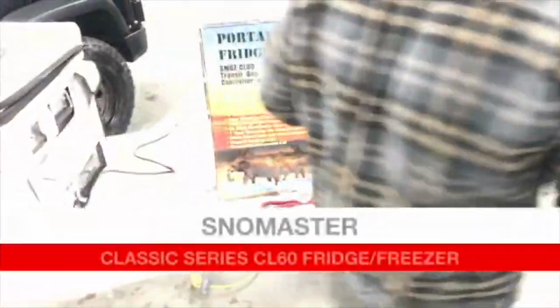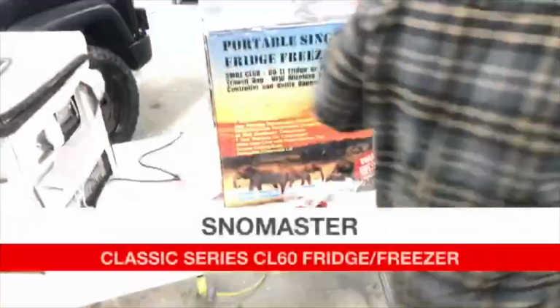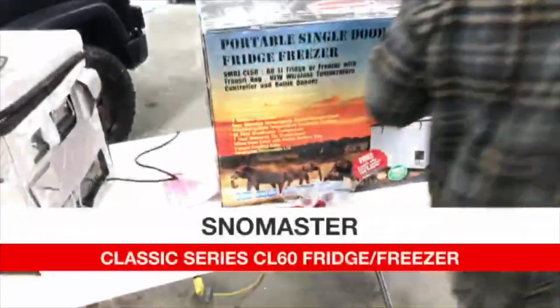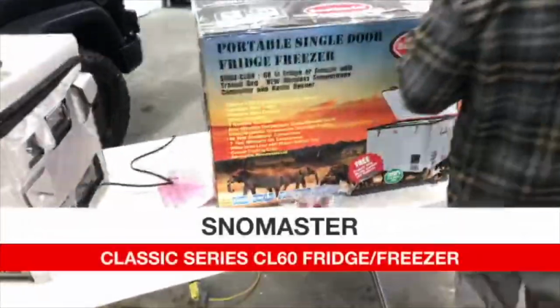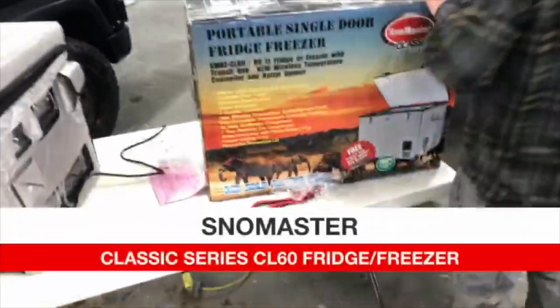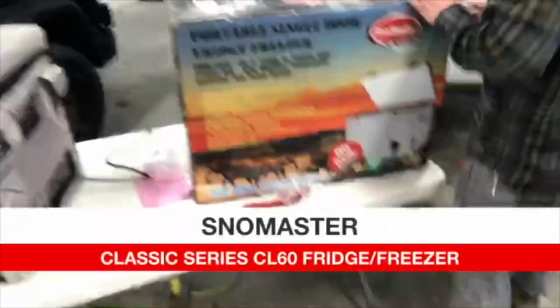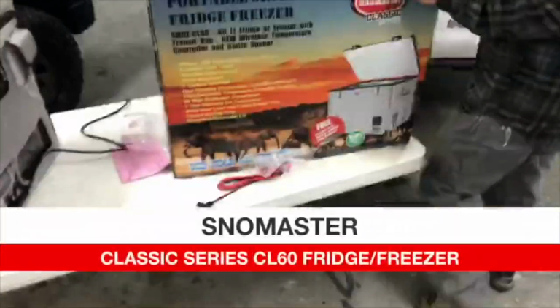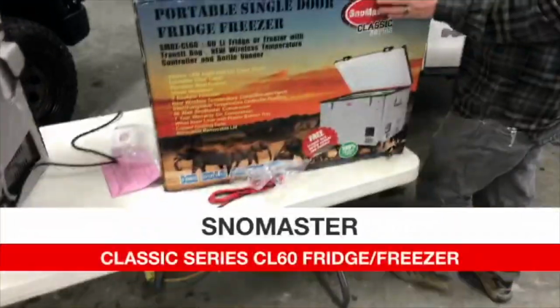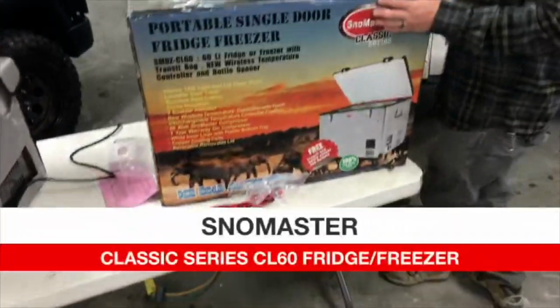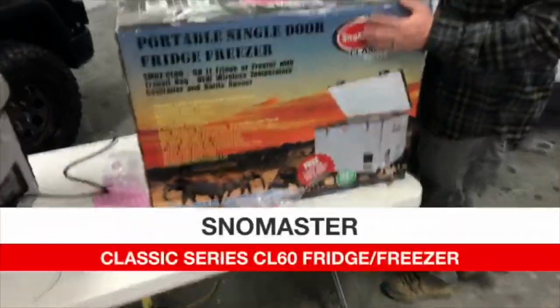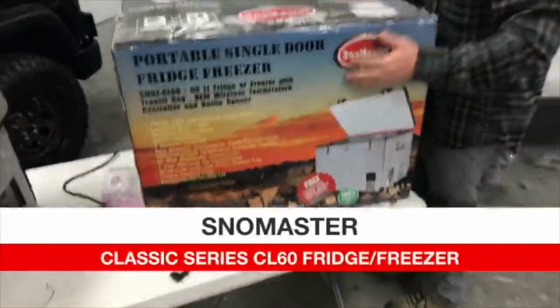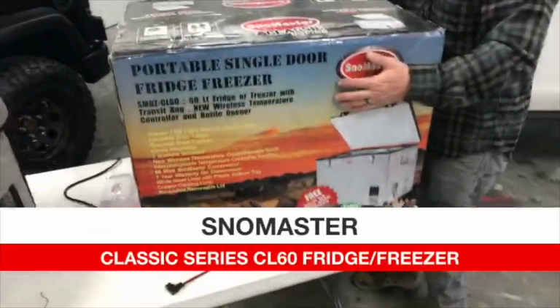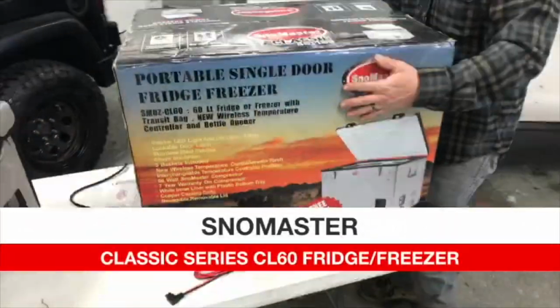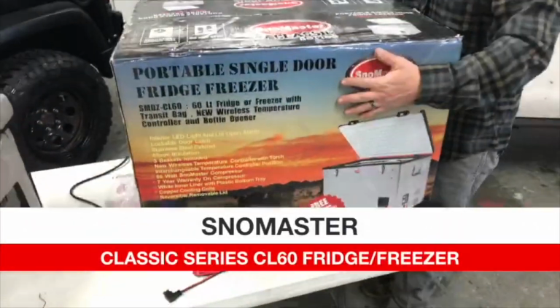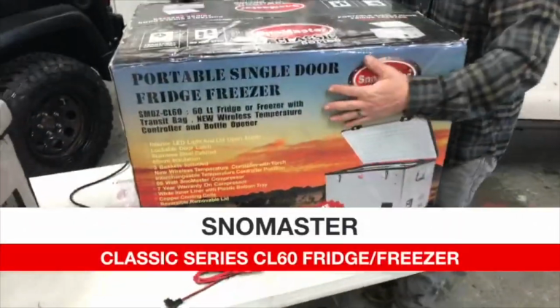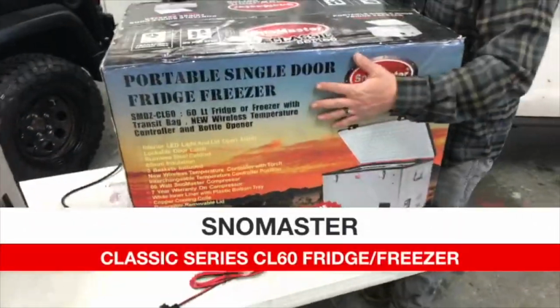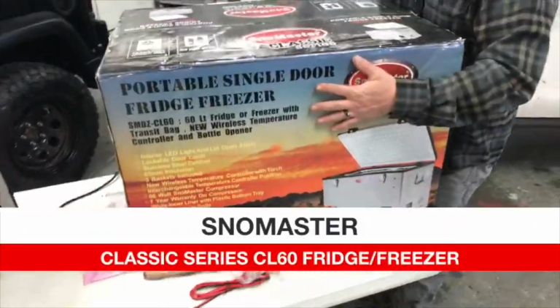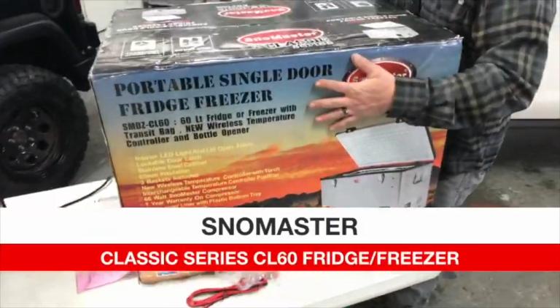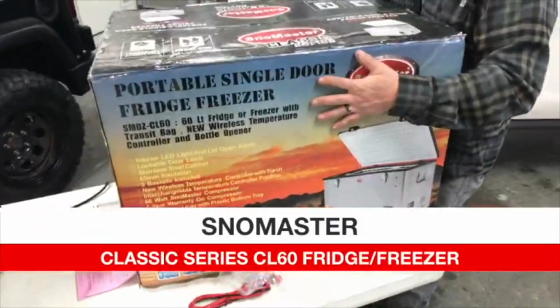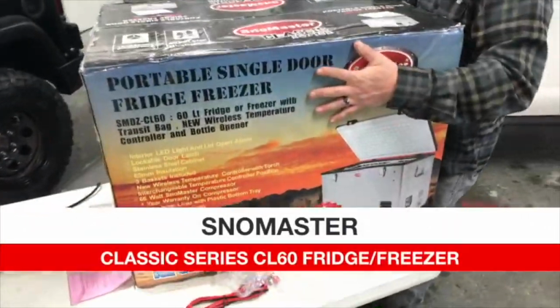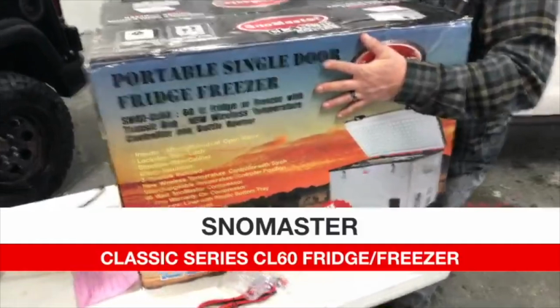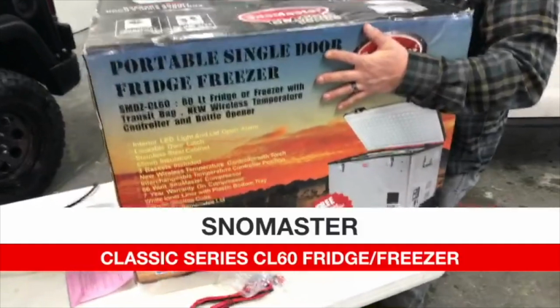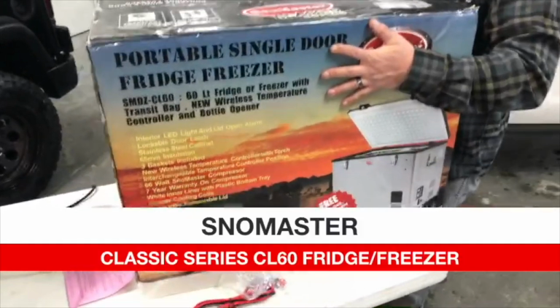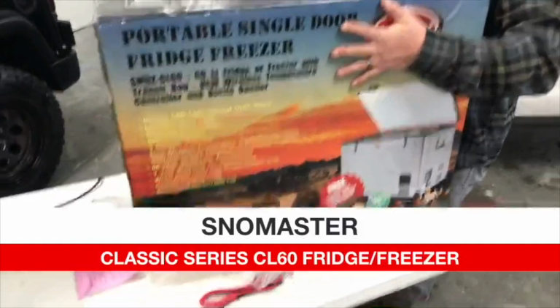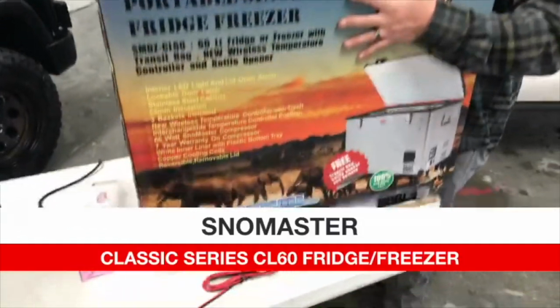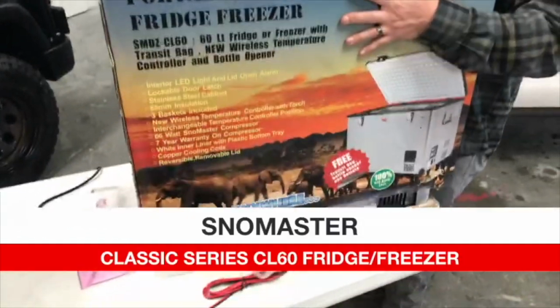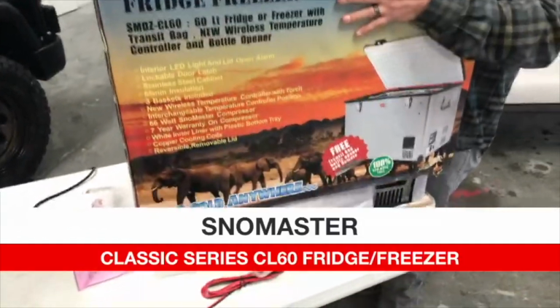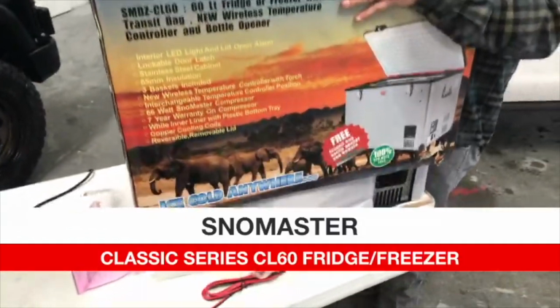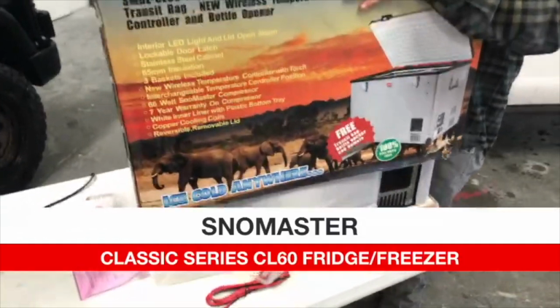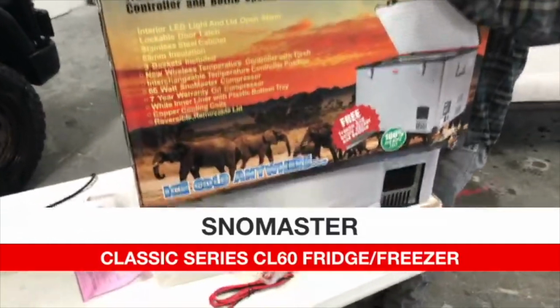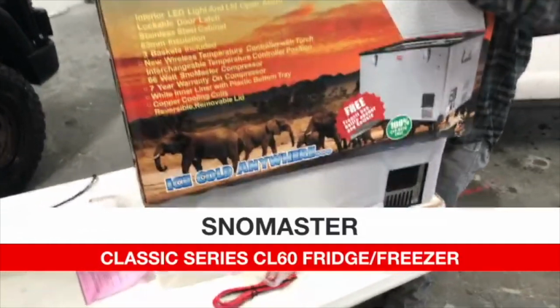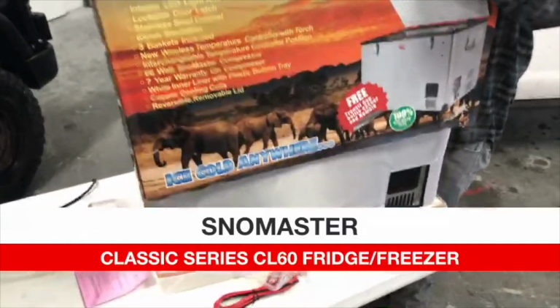Let's move on to the next one — this is the CL-60. It's a 60-liter single-compartment unit.